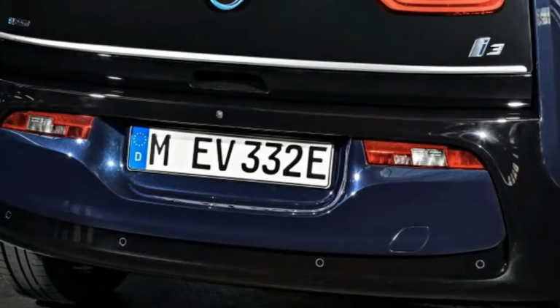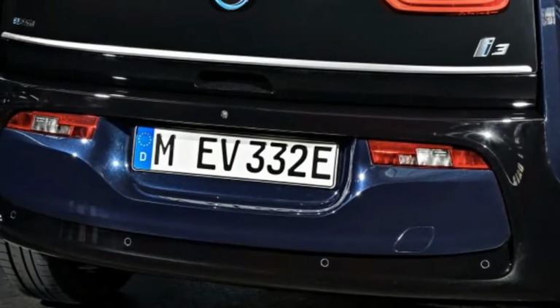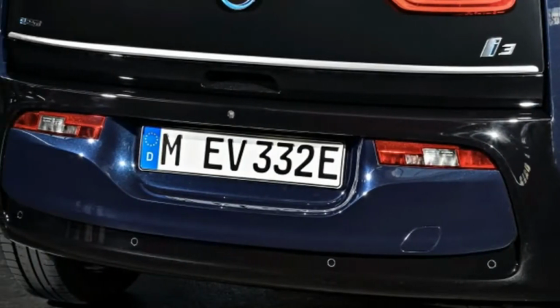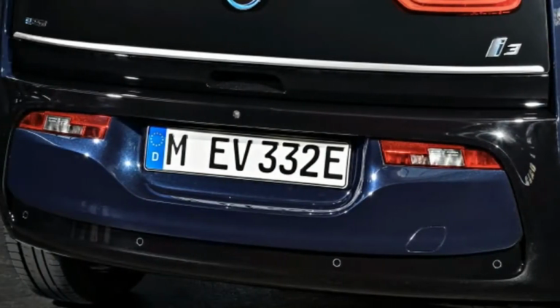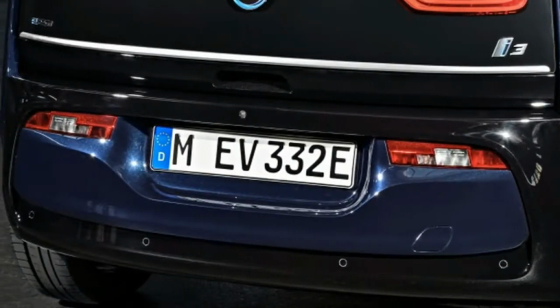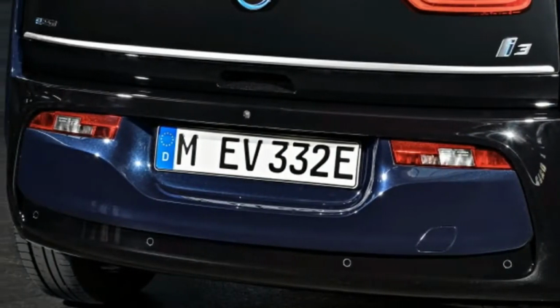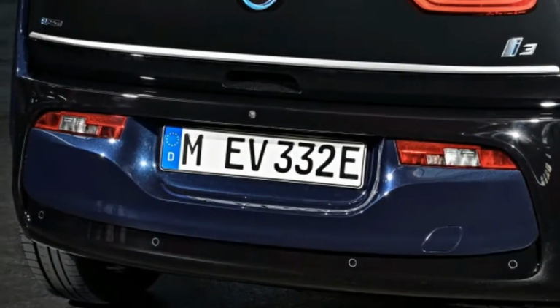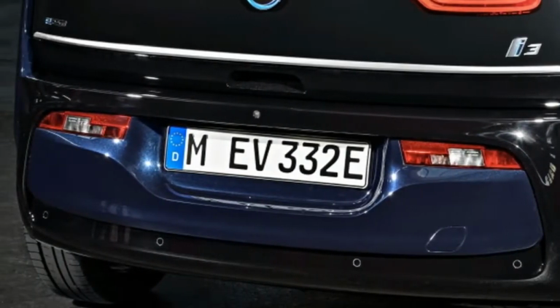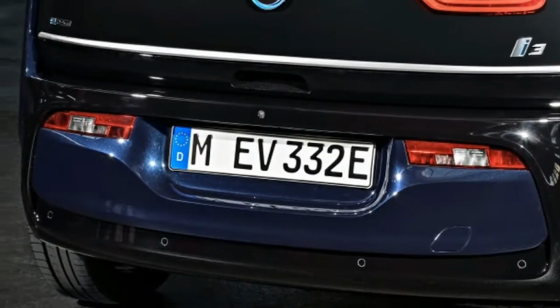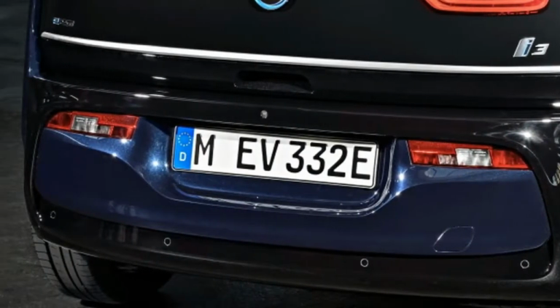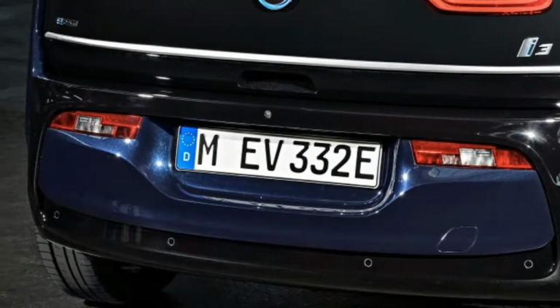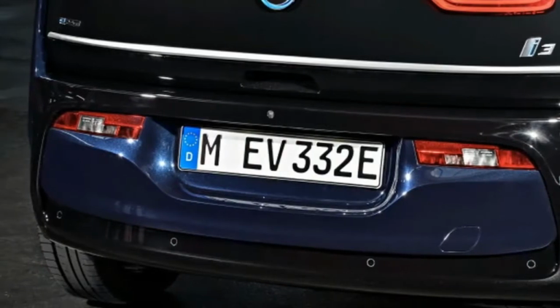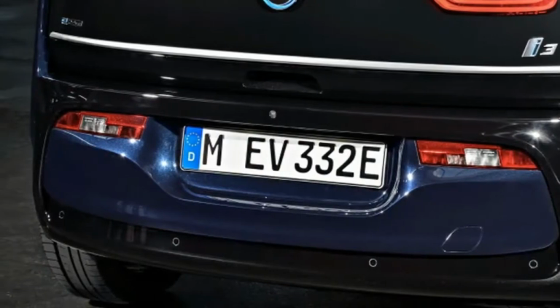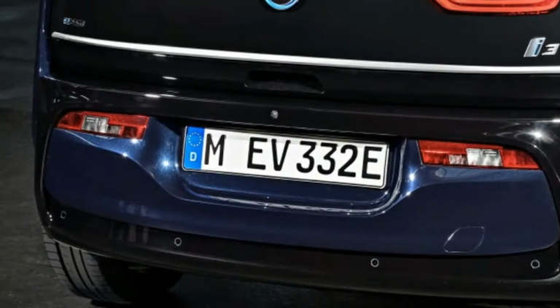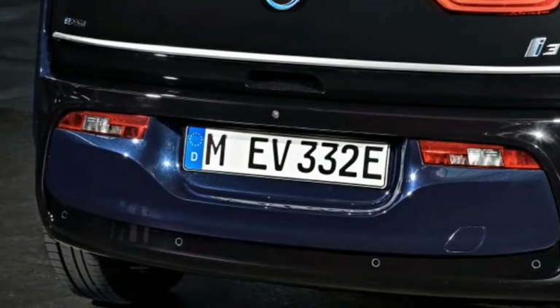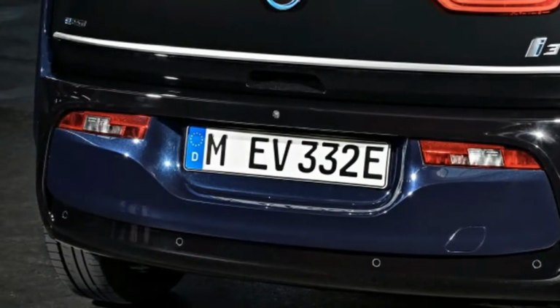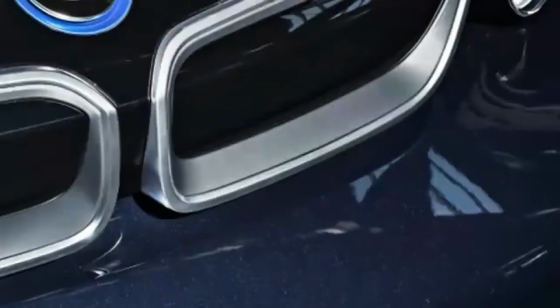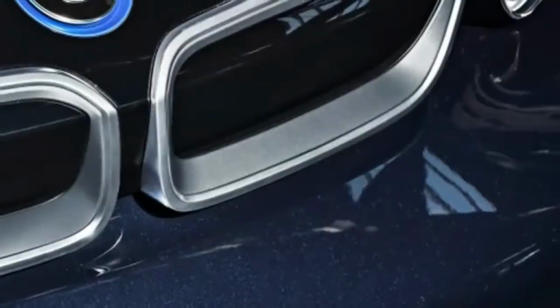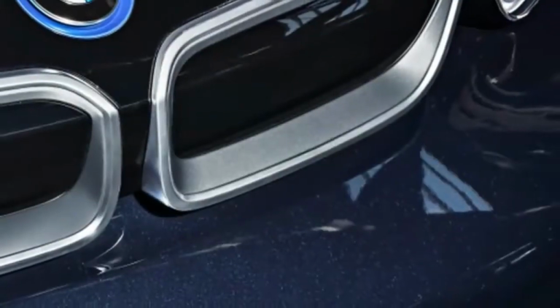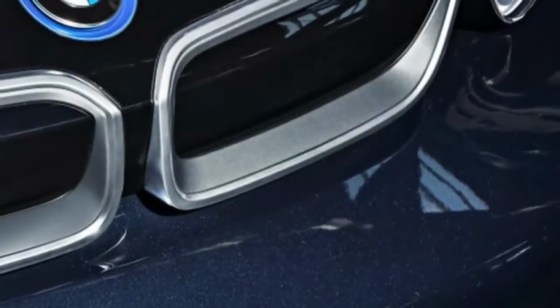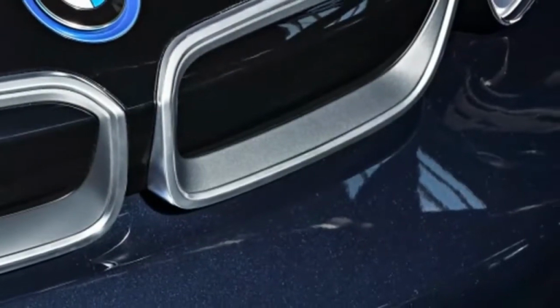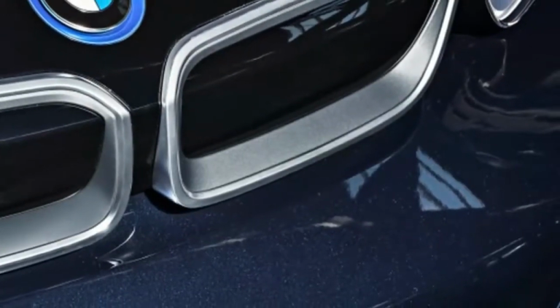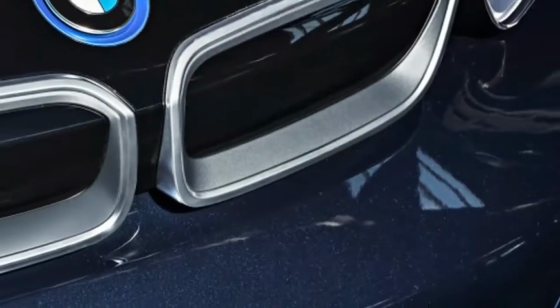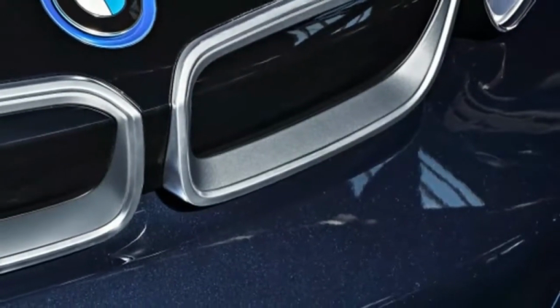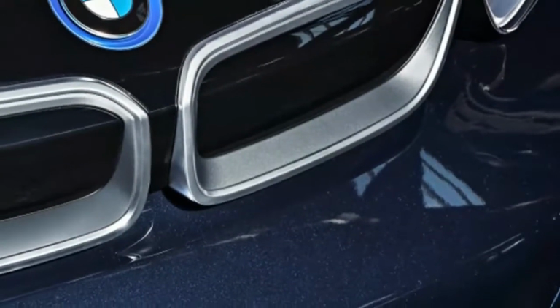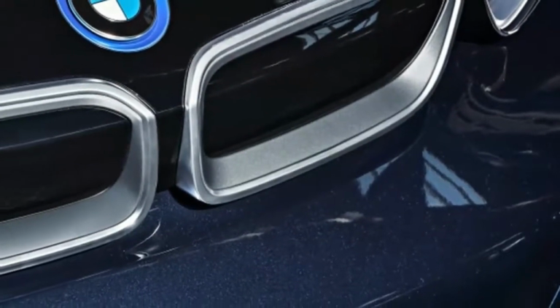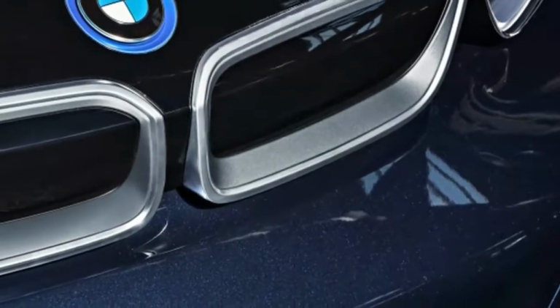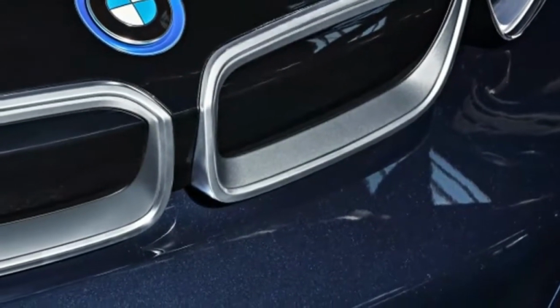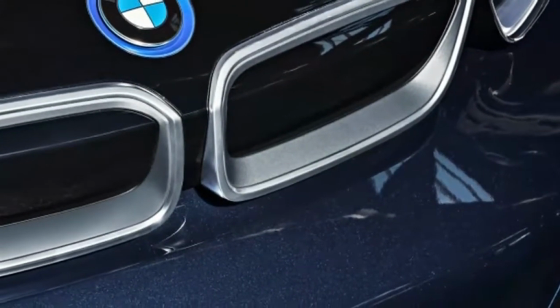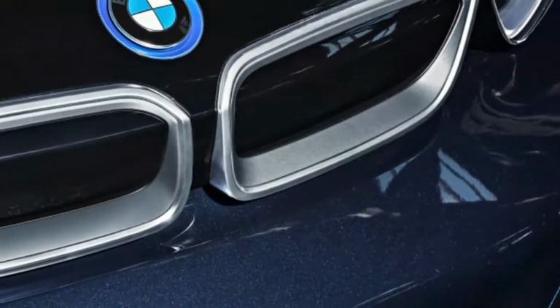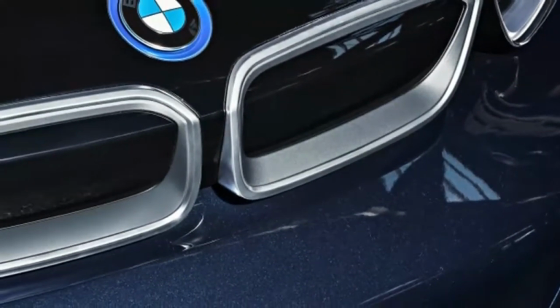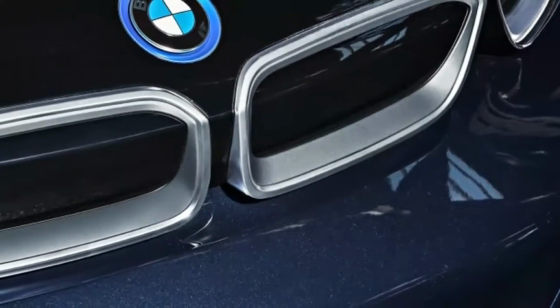The i3 also gets two new colors for the 2018 model year: Melbourne Red Metallic and Imperial Blue Metallic.